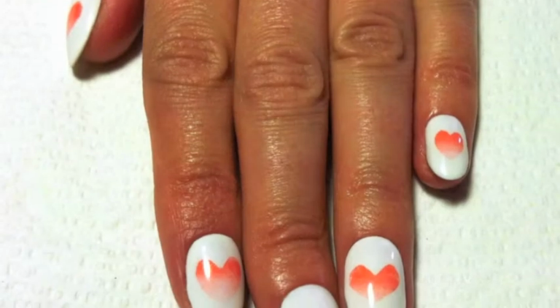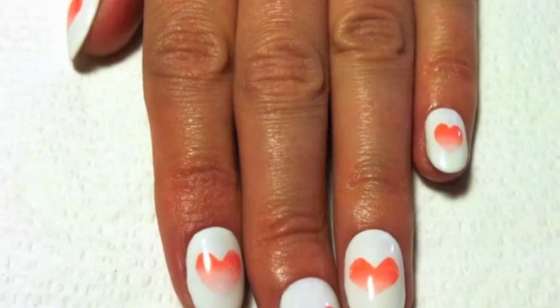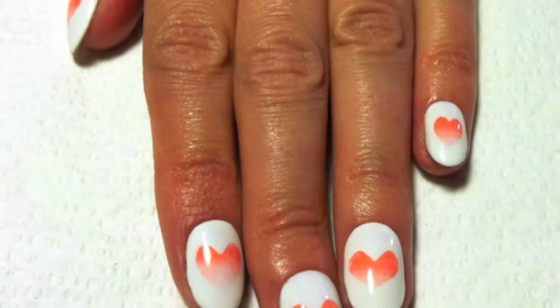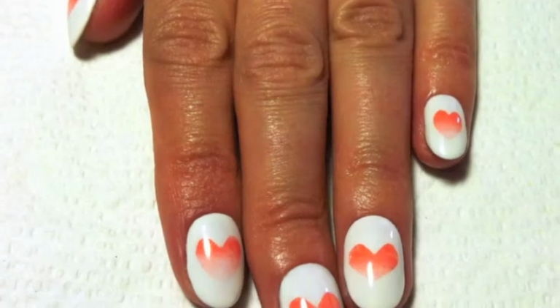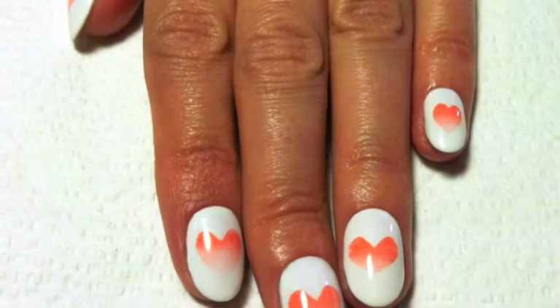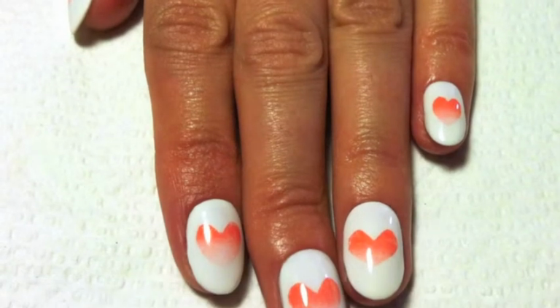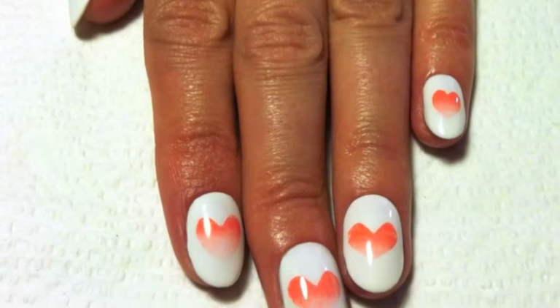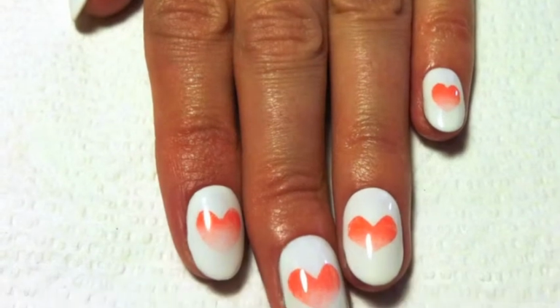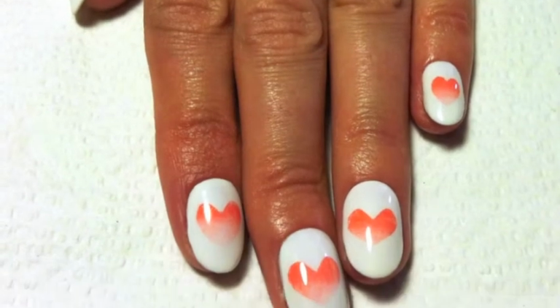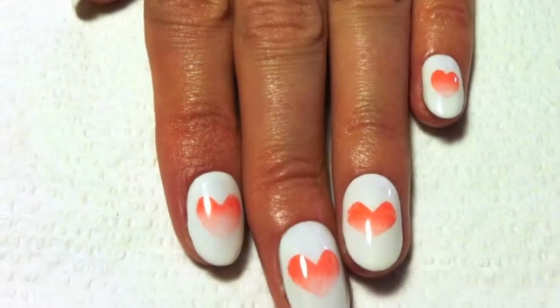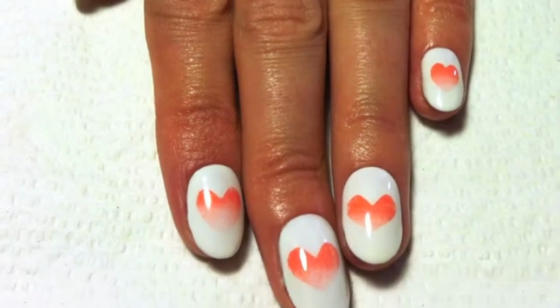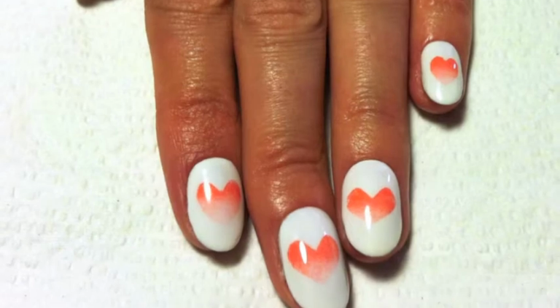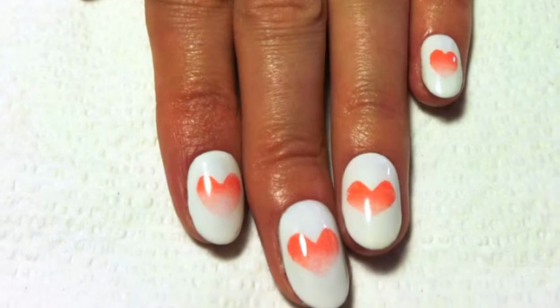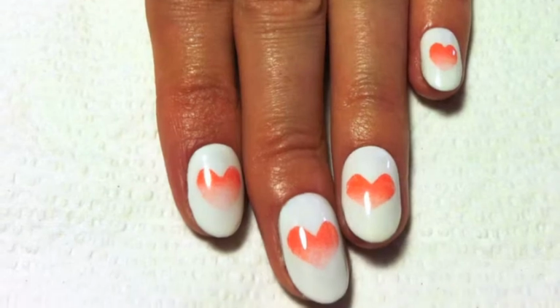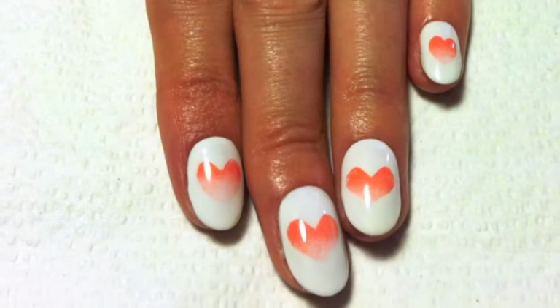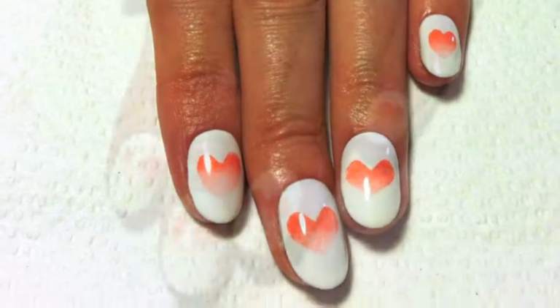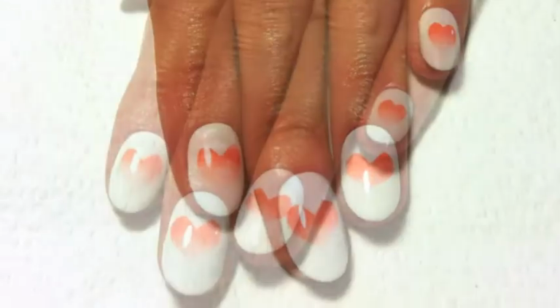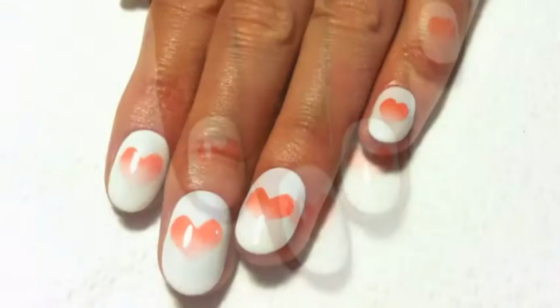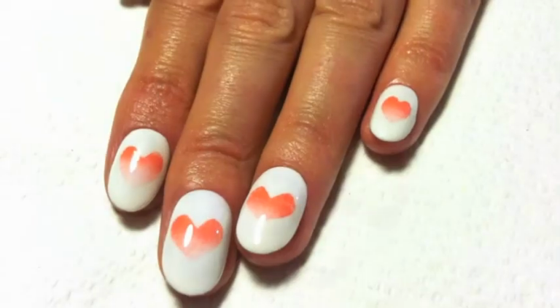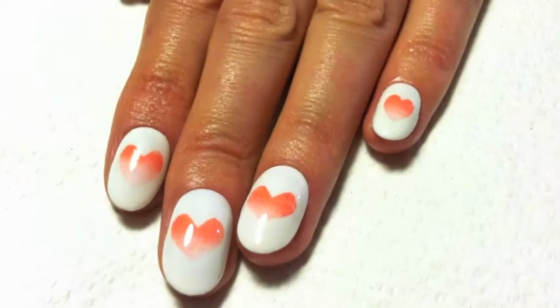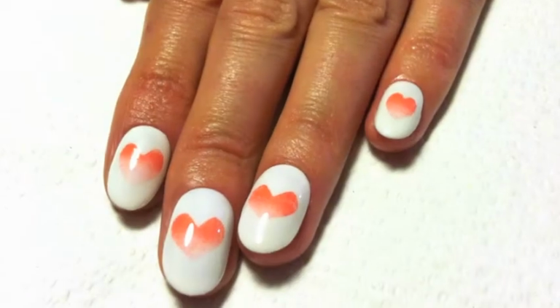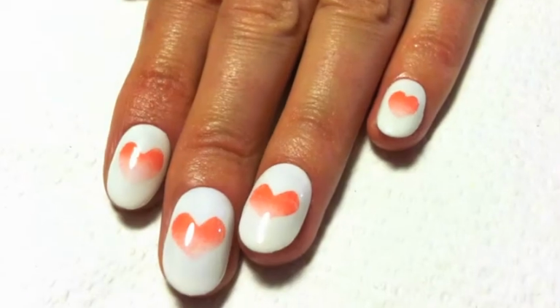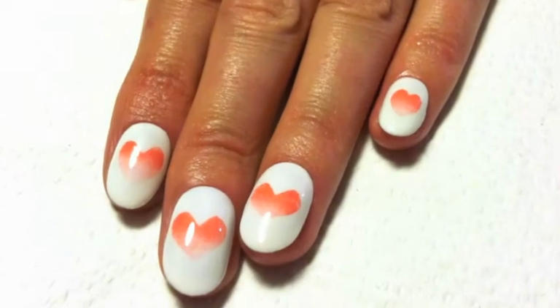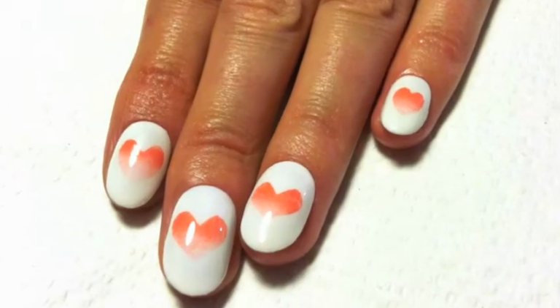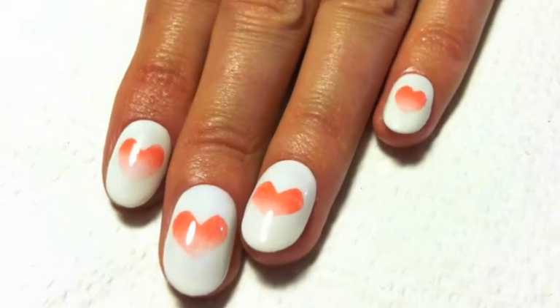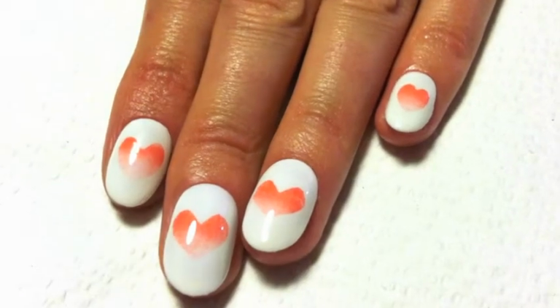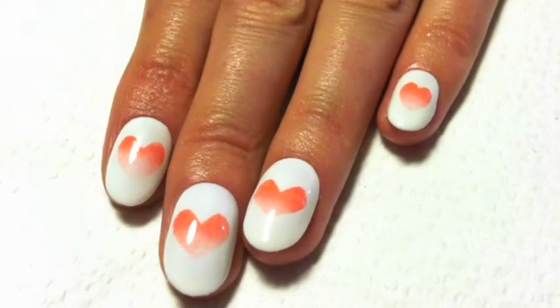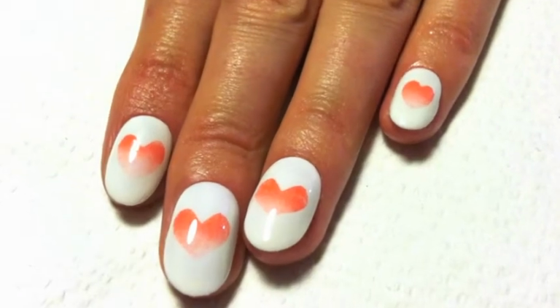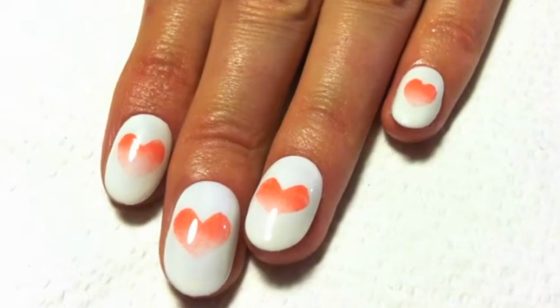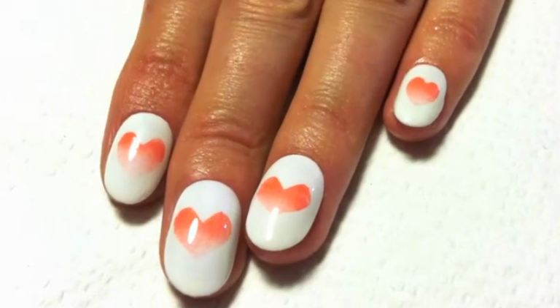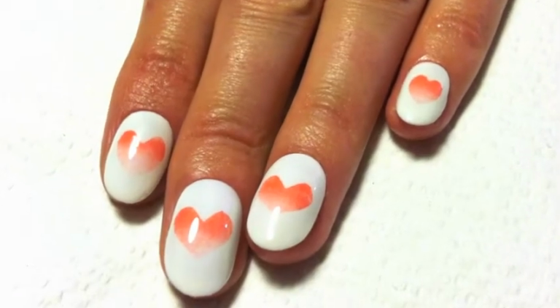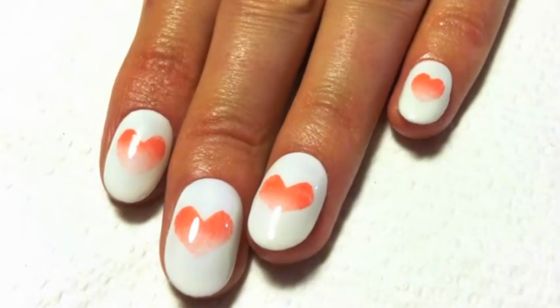Welcome to Sensational Money Monday. Today I'll be showing you how to do ombre hearts.